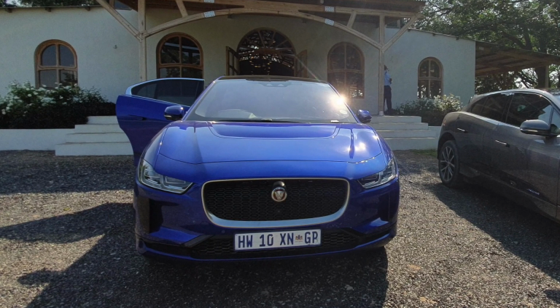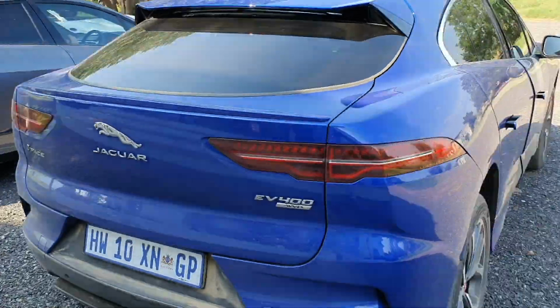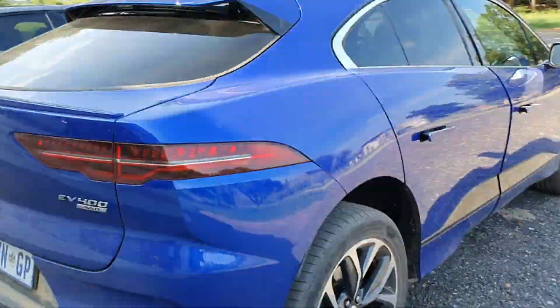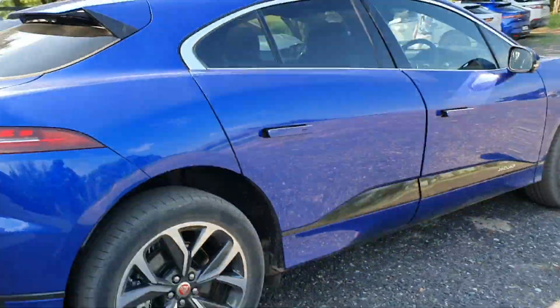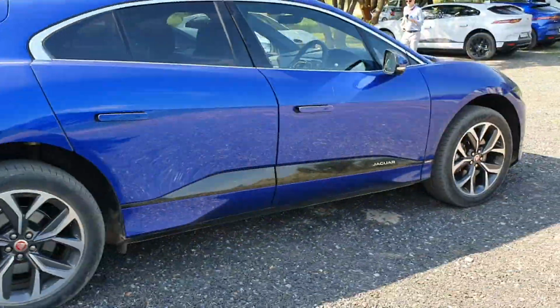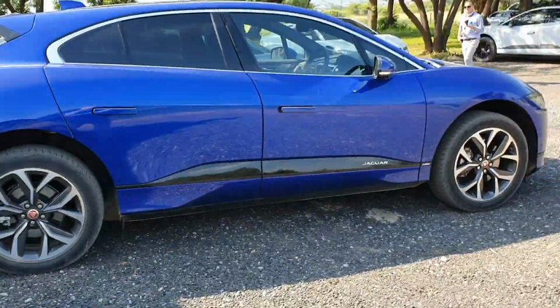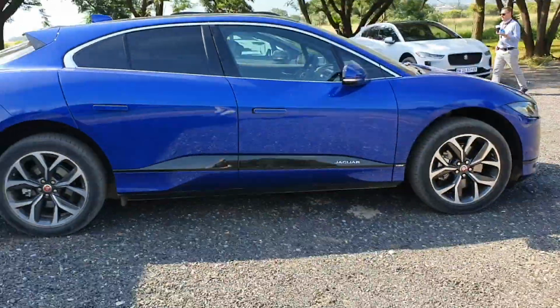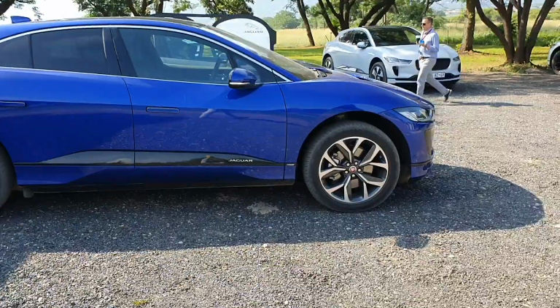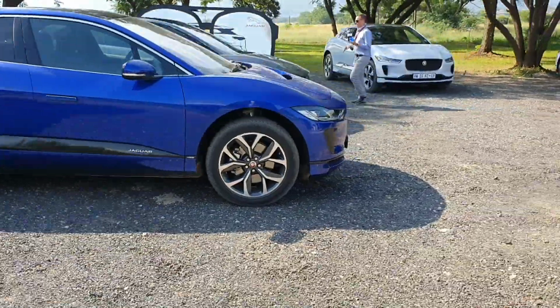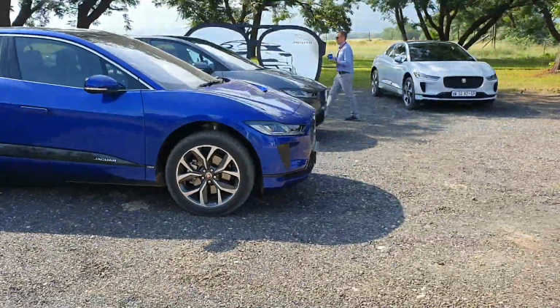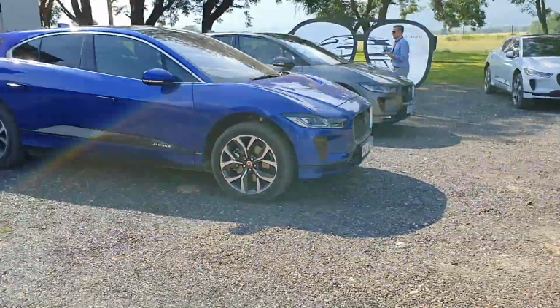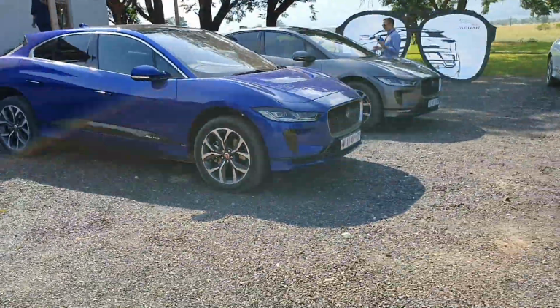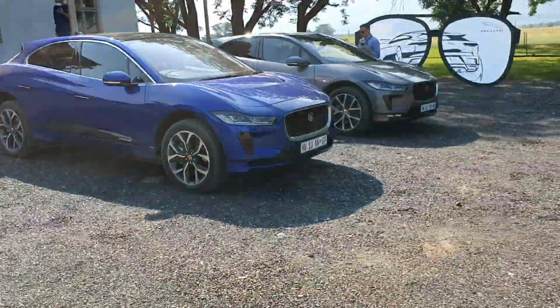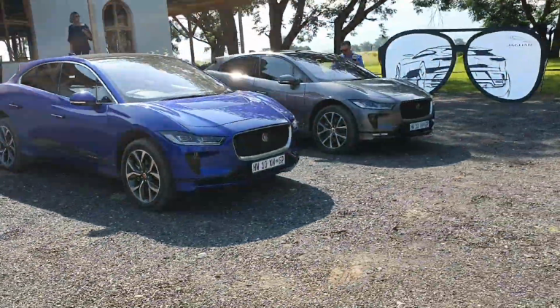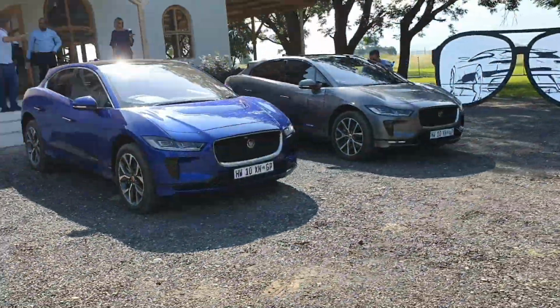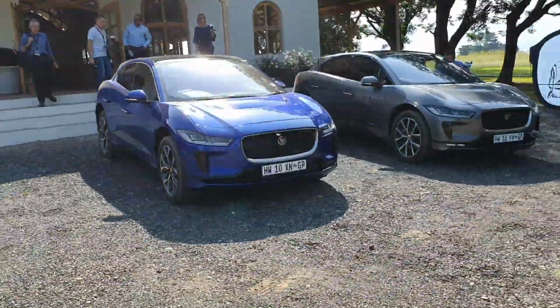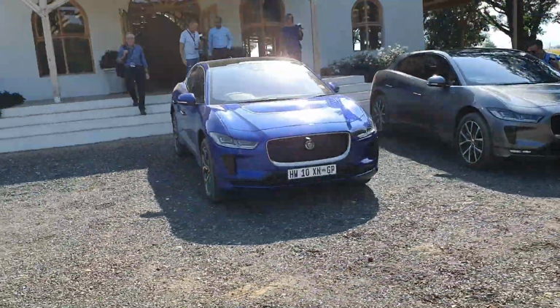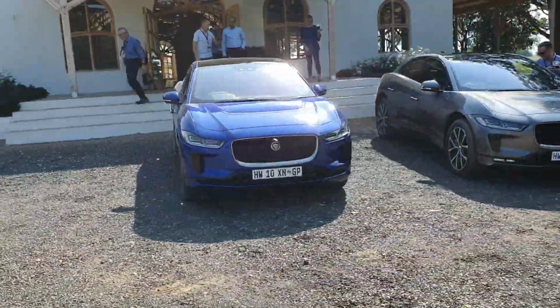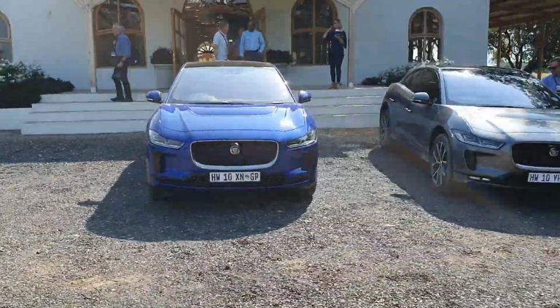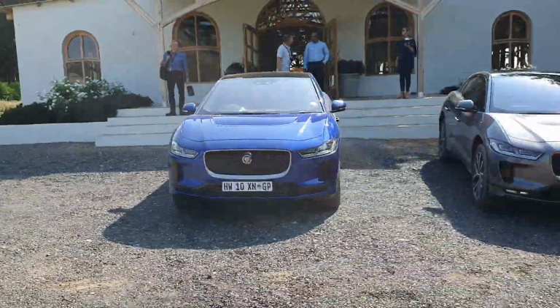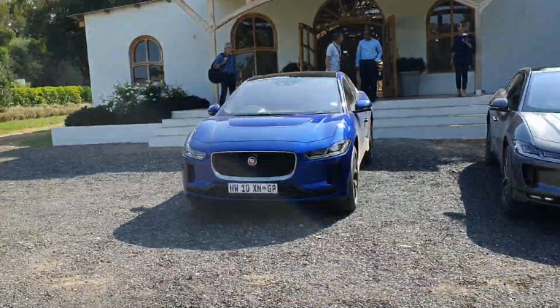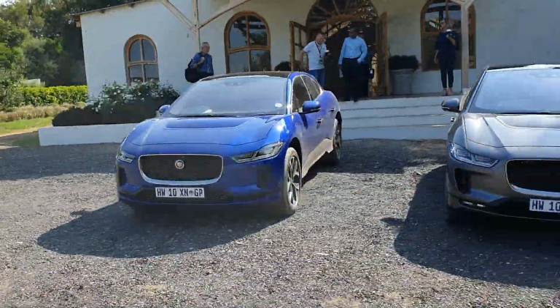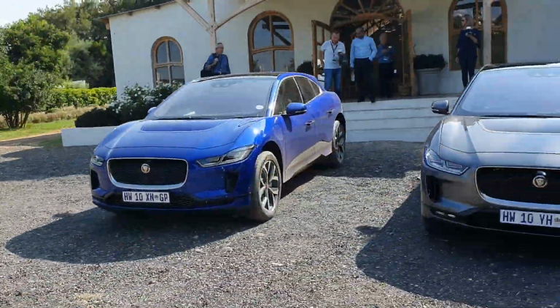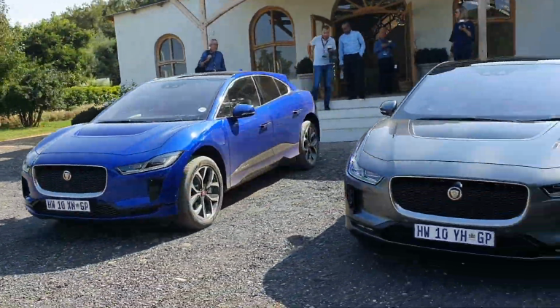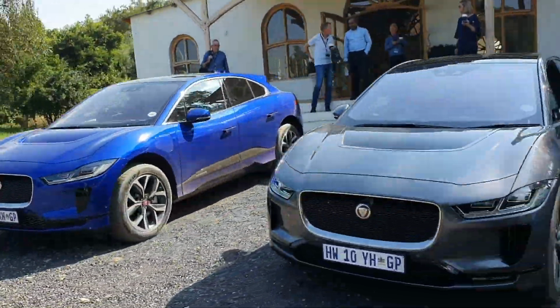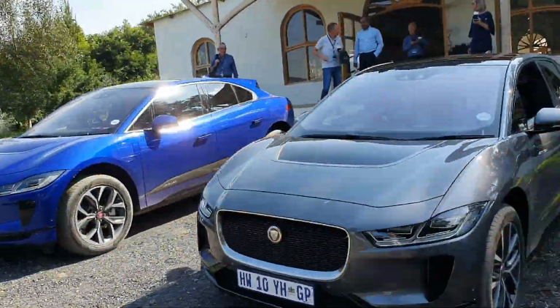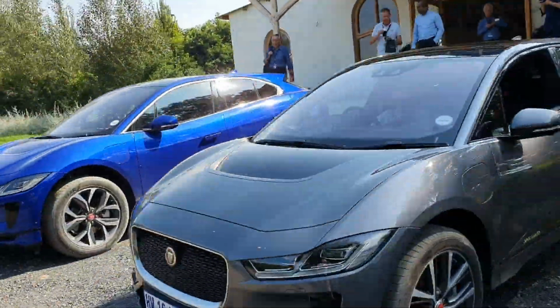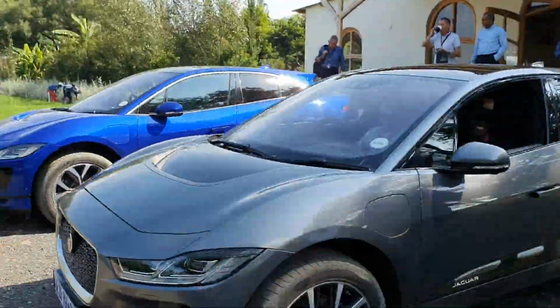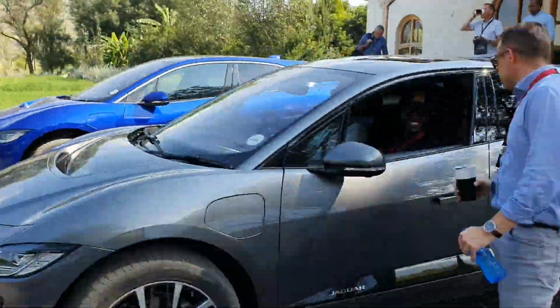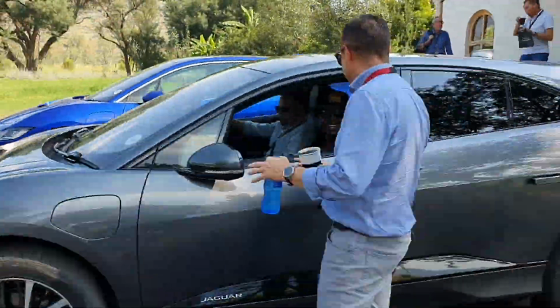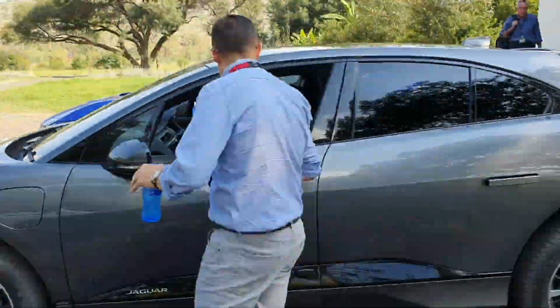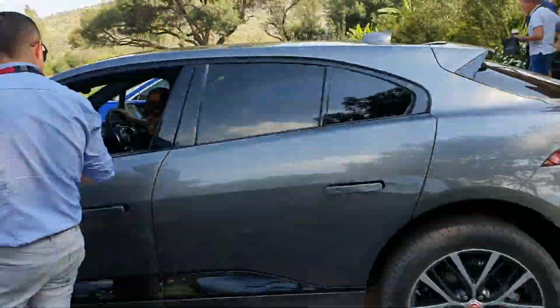If this is what the future of electric motoring looks, and more importantly drives like, well, buckle us in.